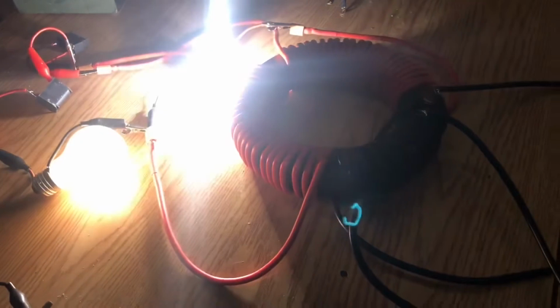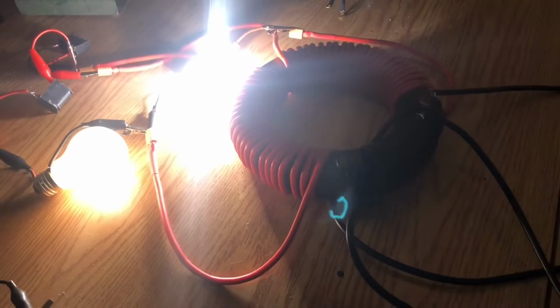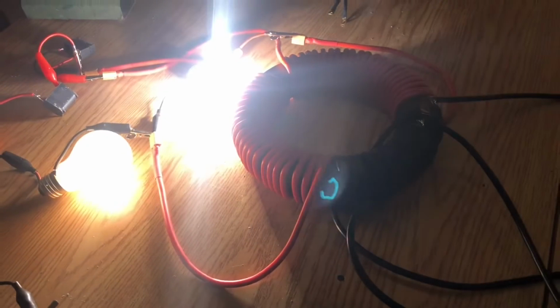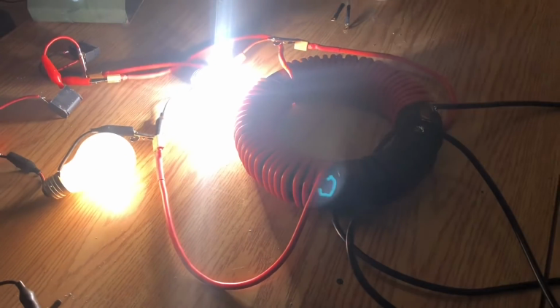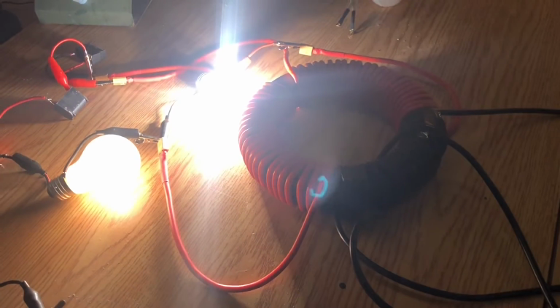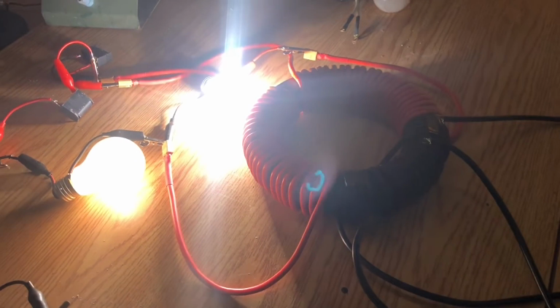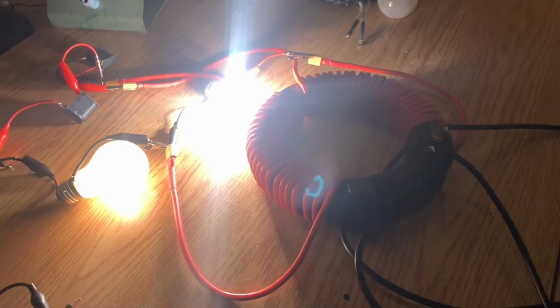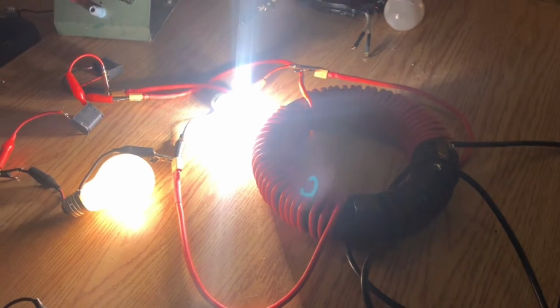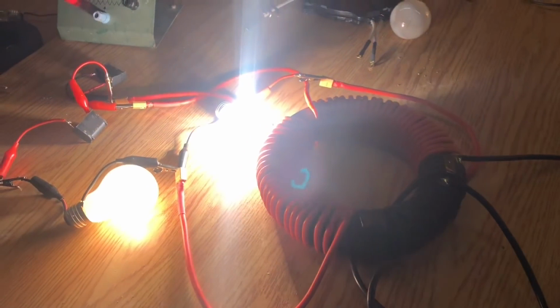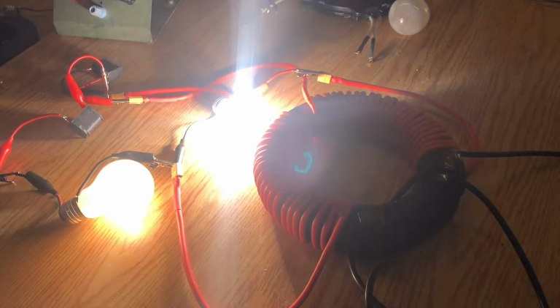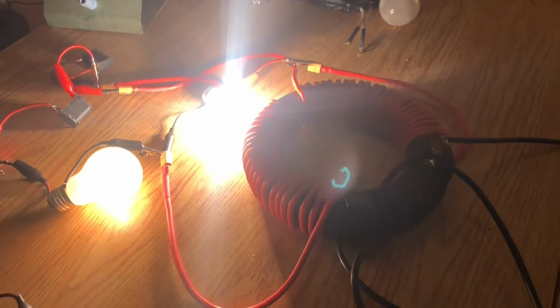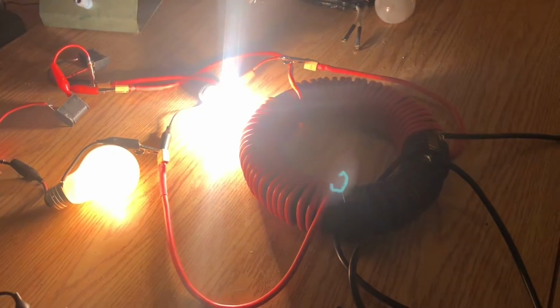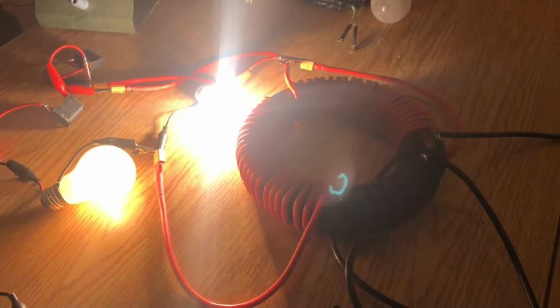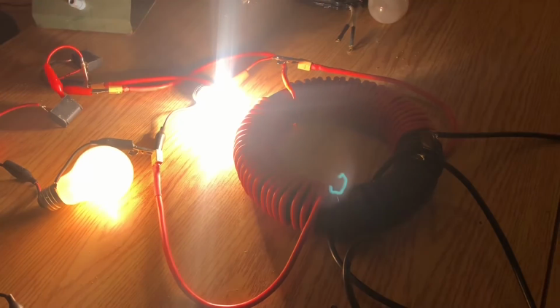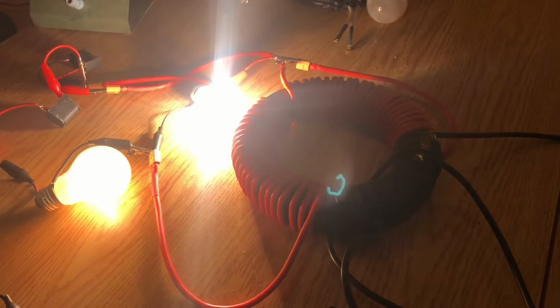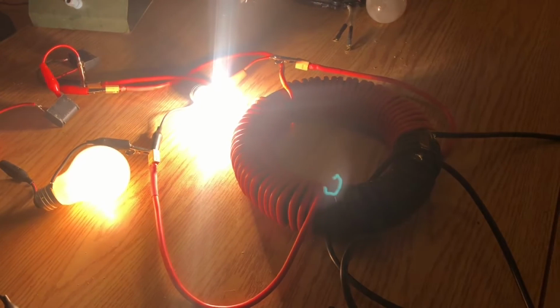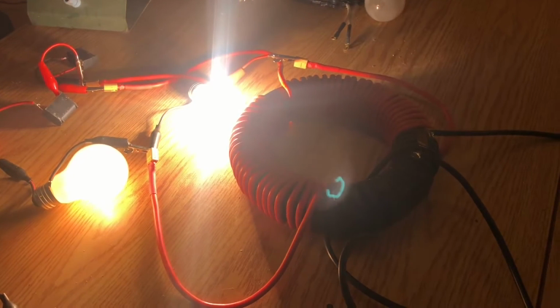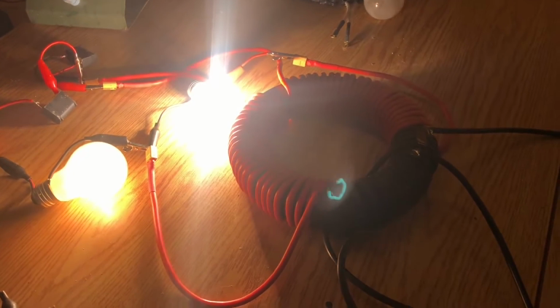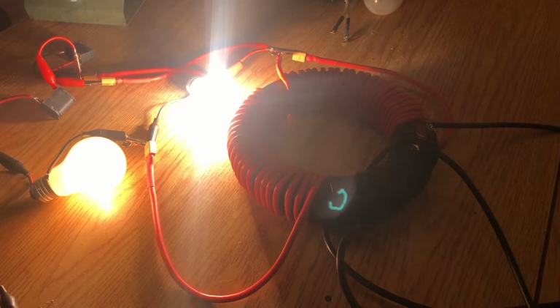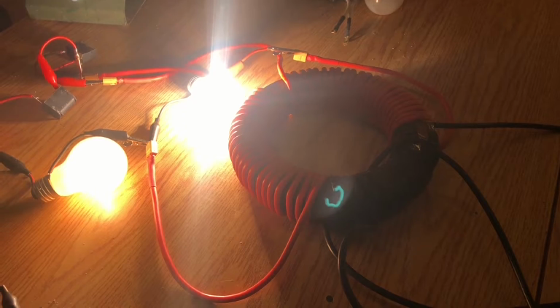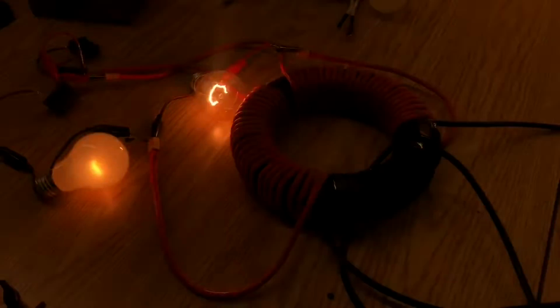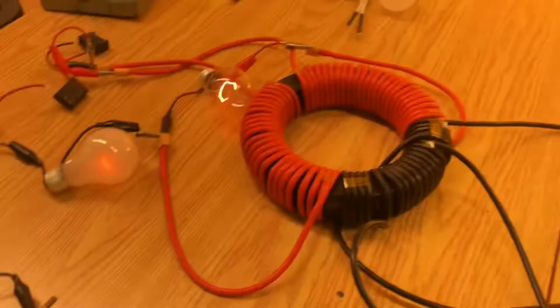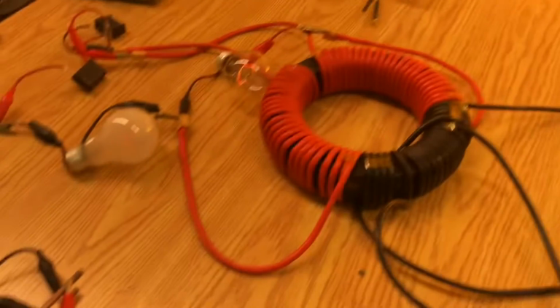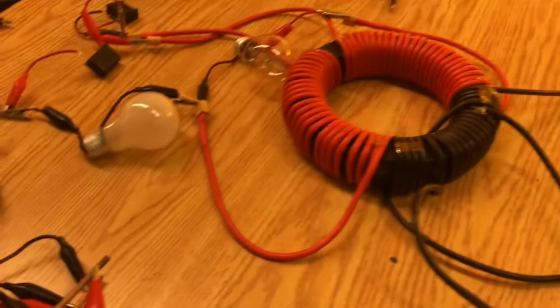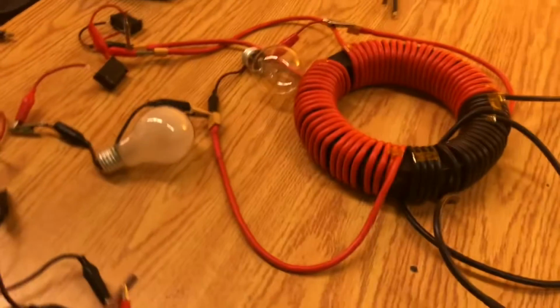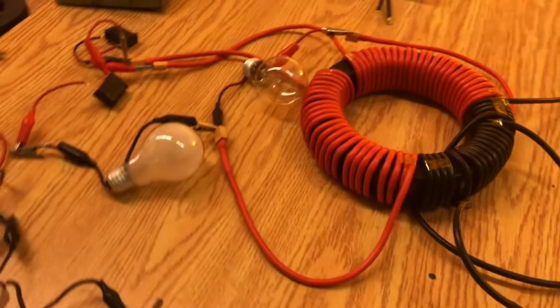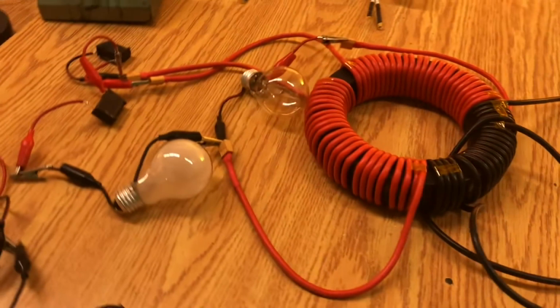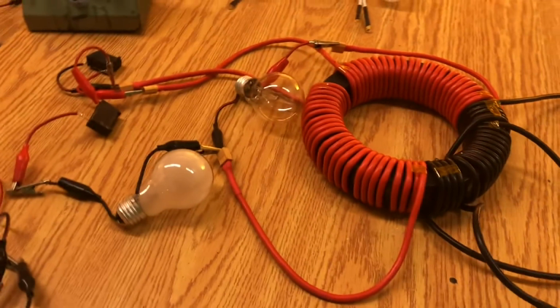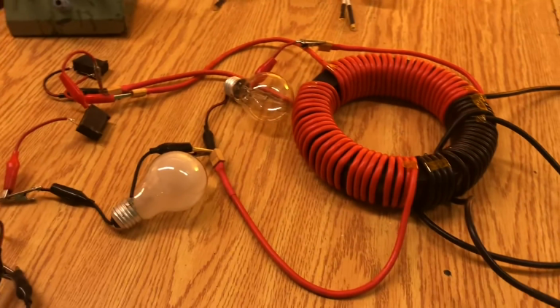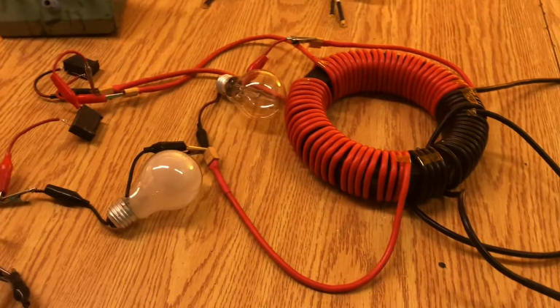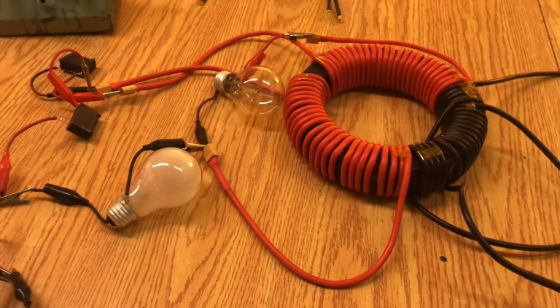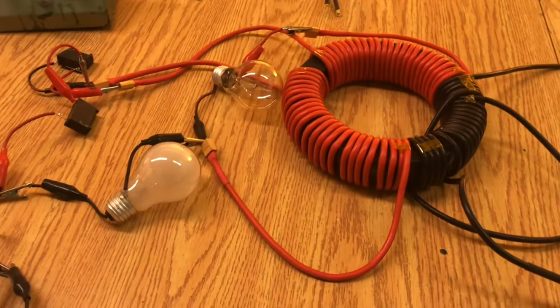That is the proper way — you can see that it's so bright. All right, ciao.